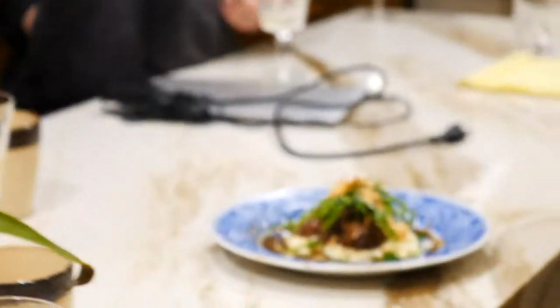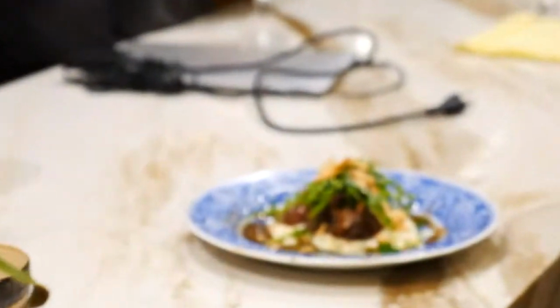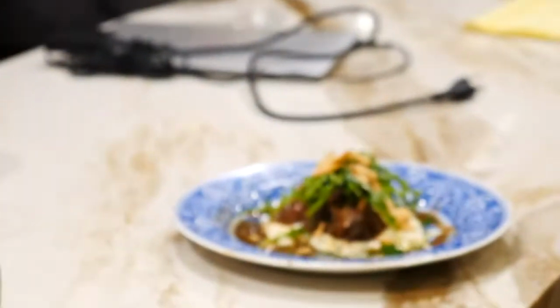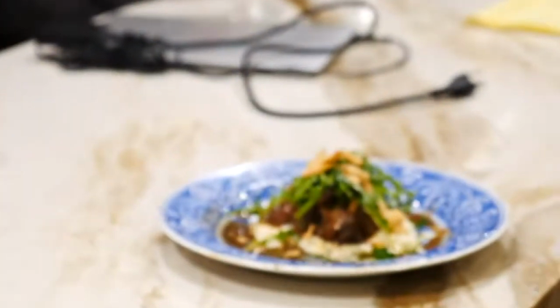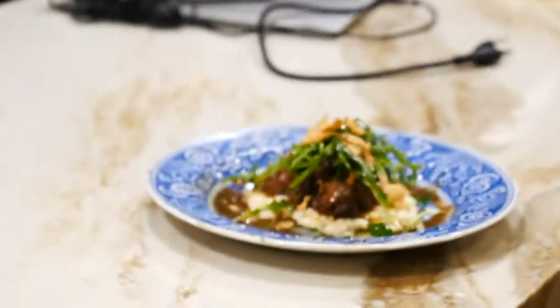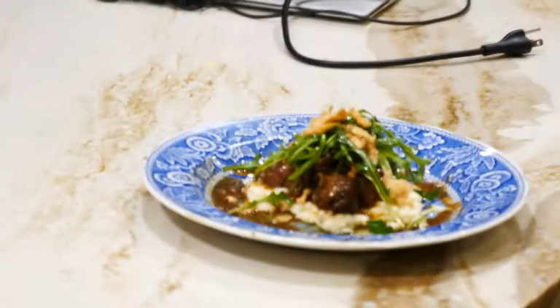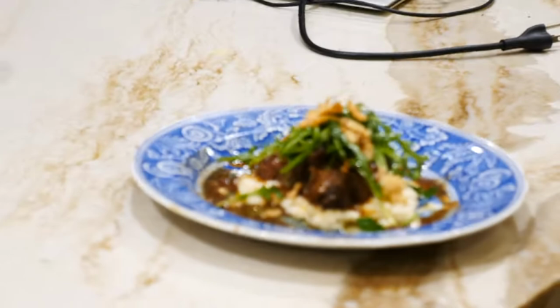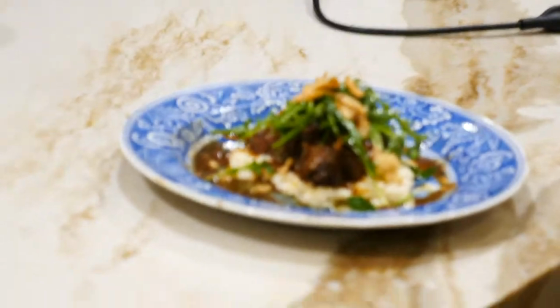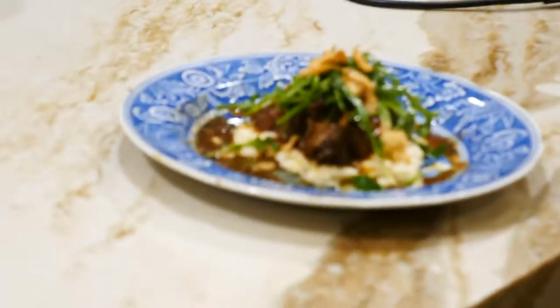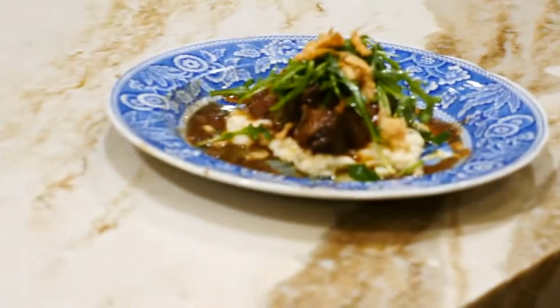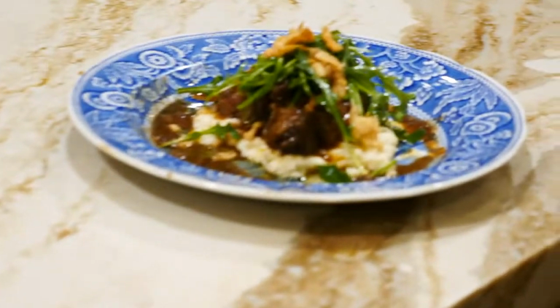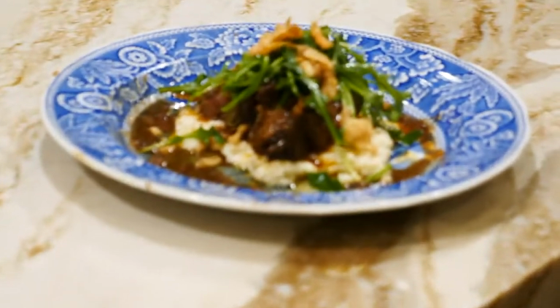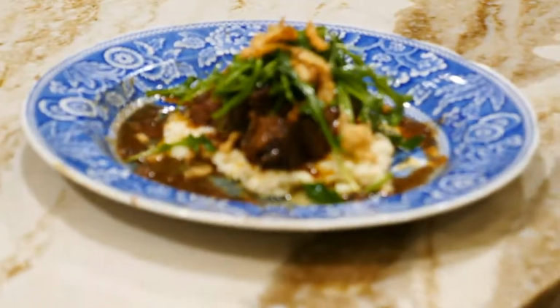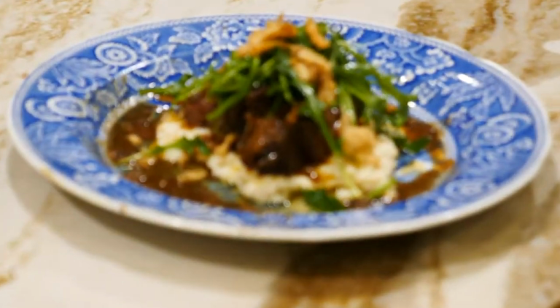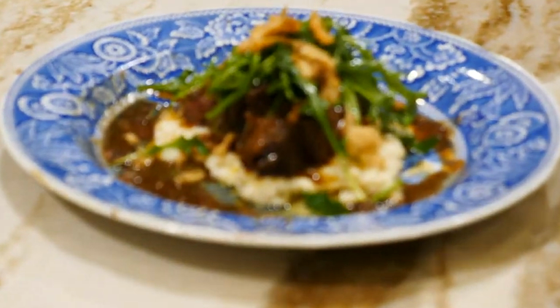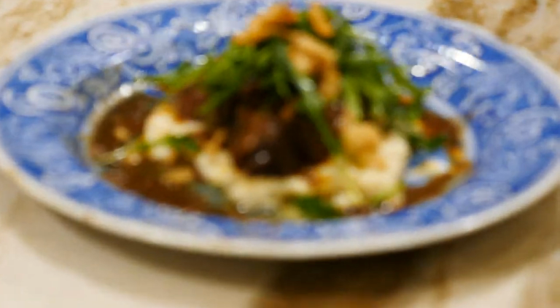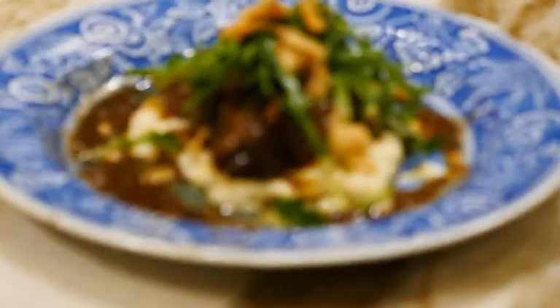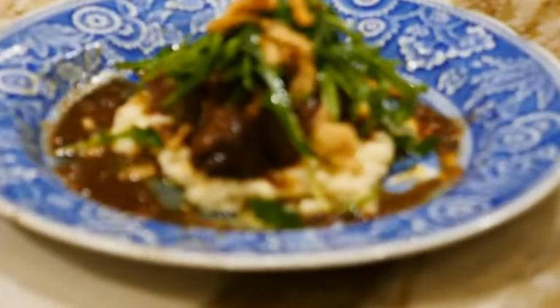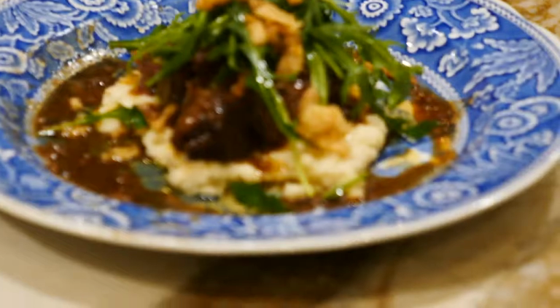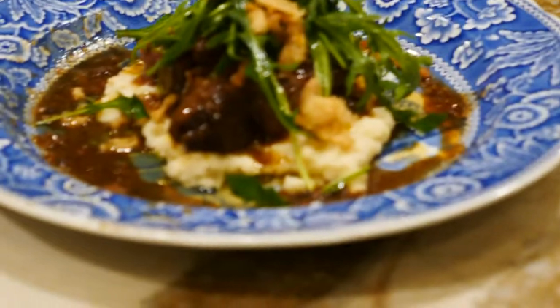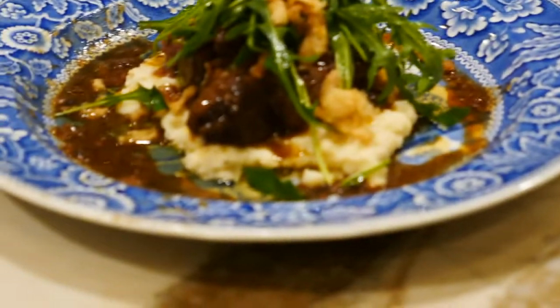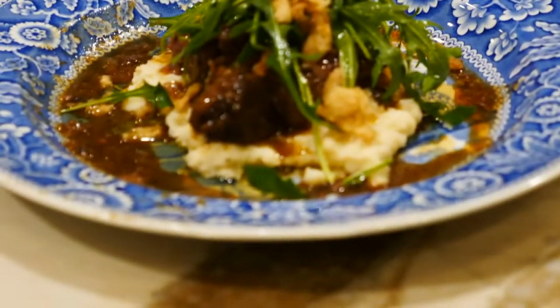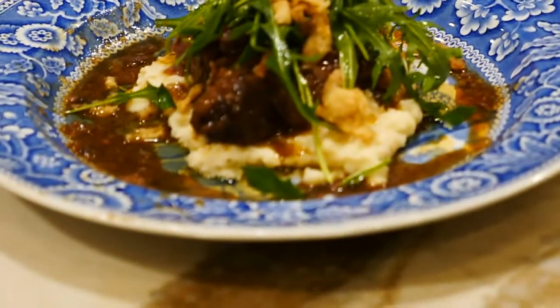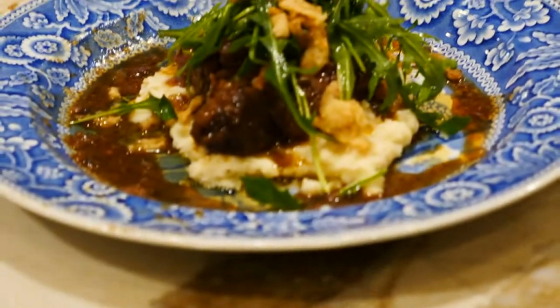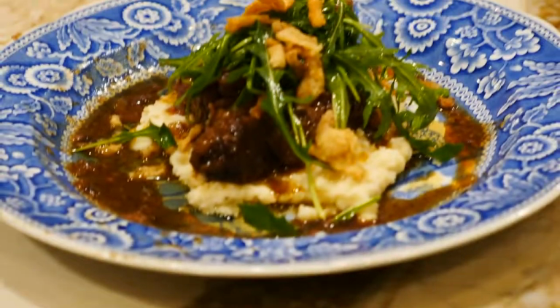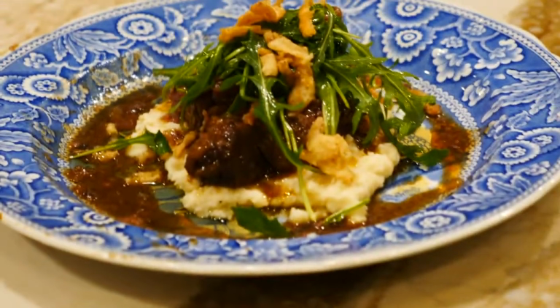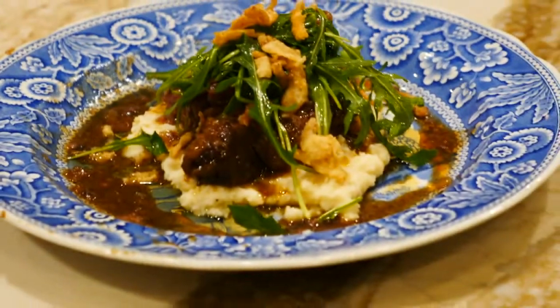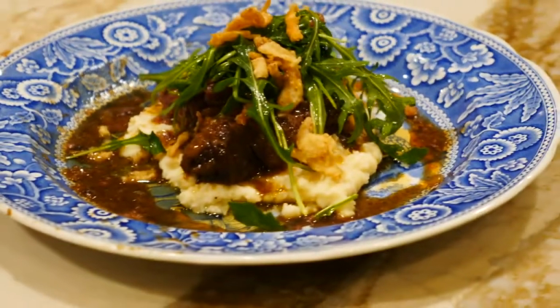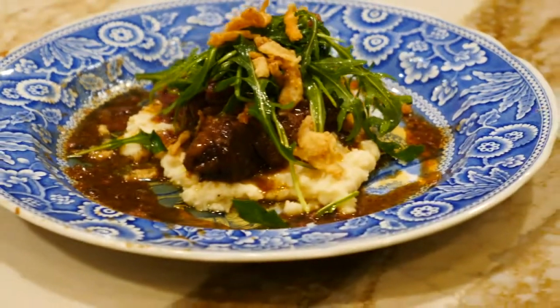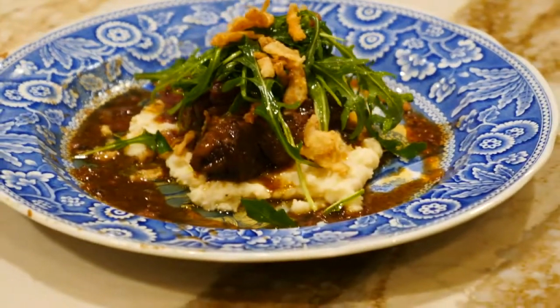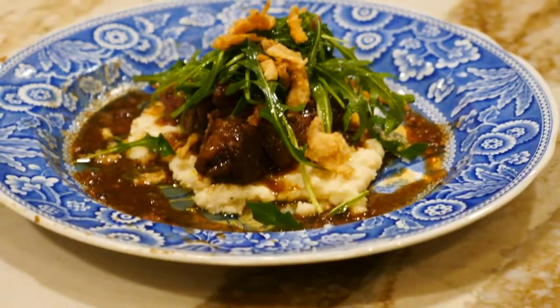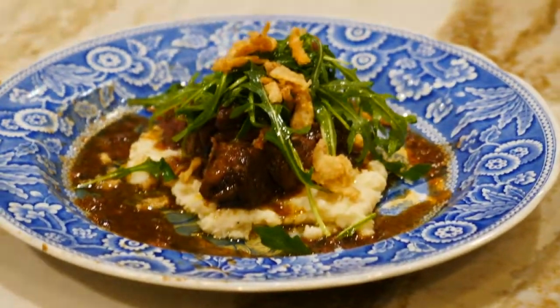Good job! Bon appétit! That looks too beautiful to eat.